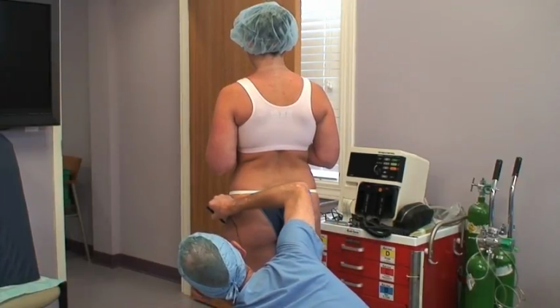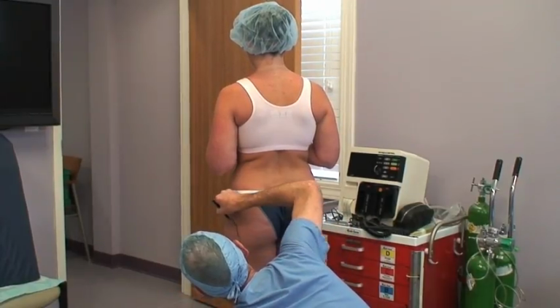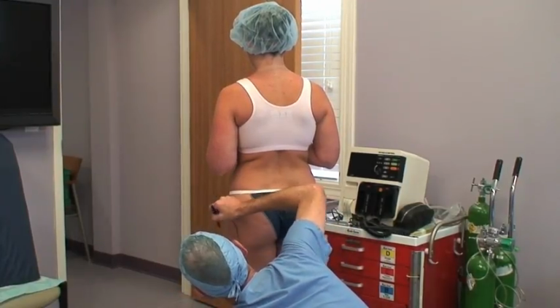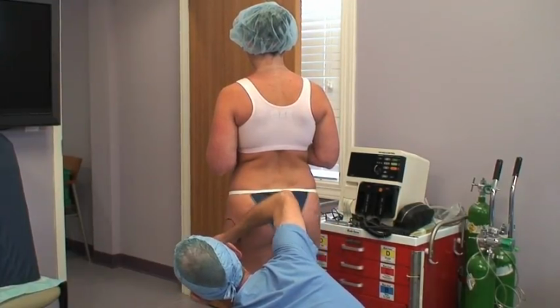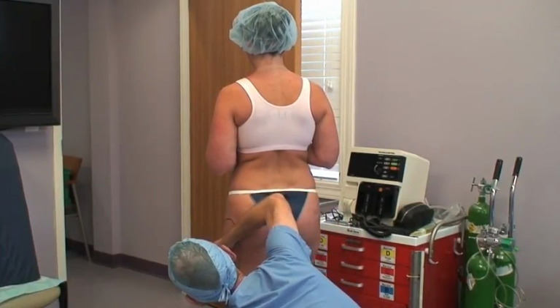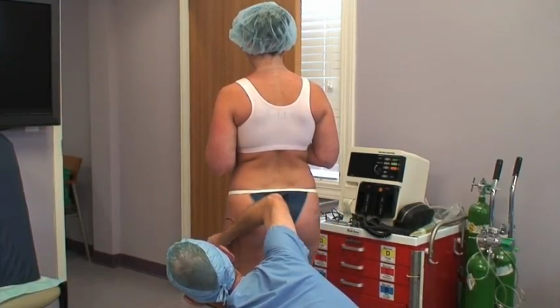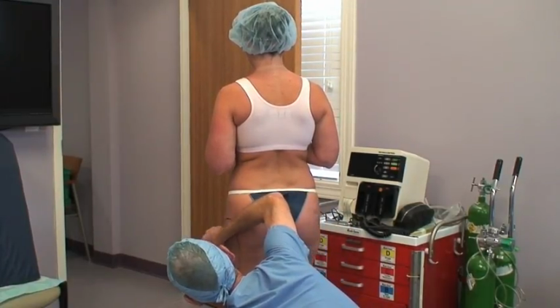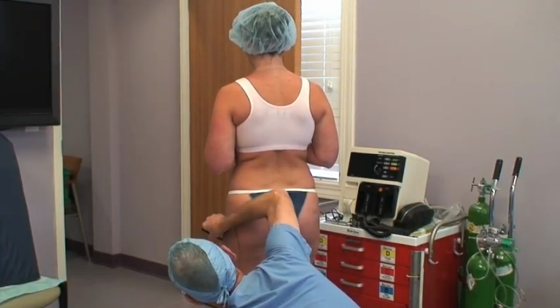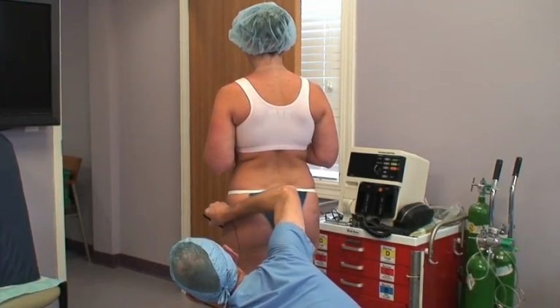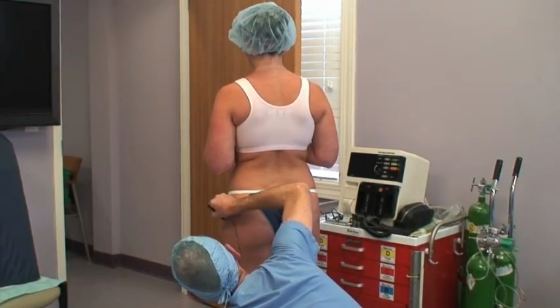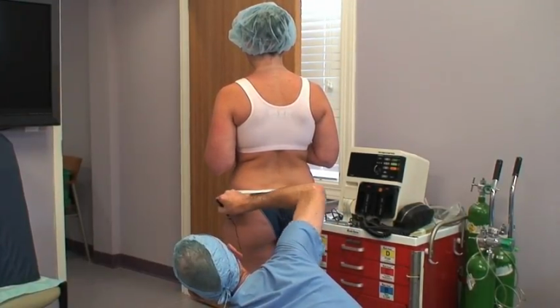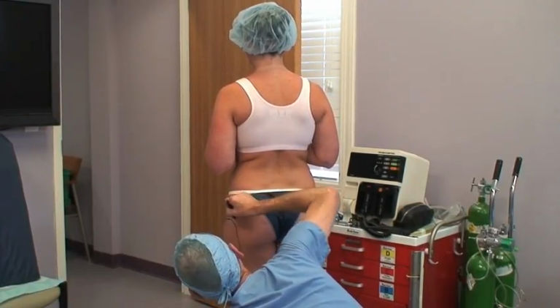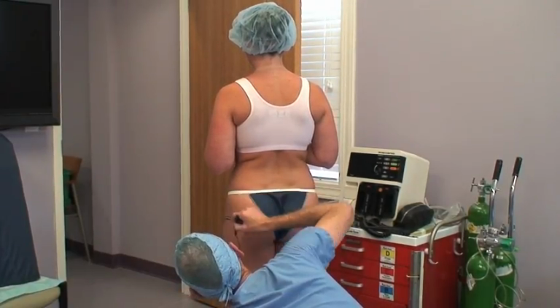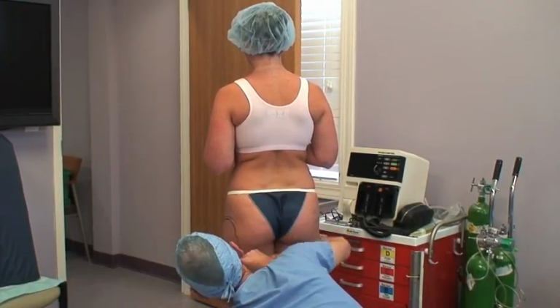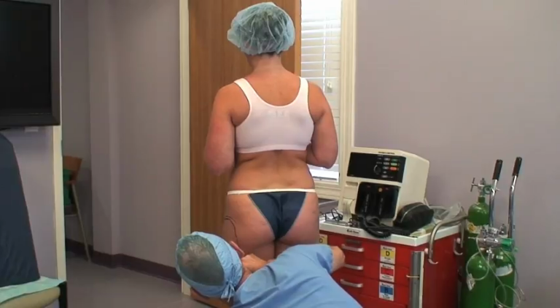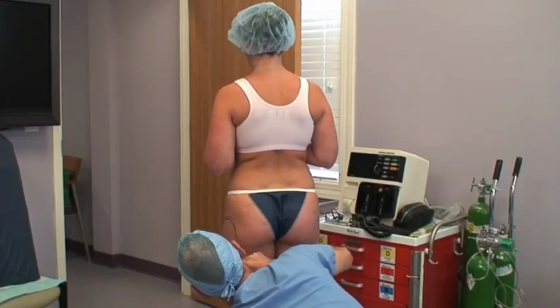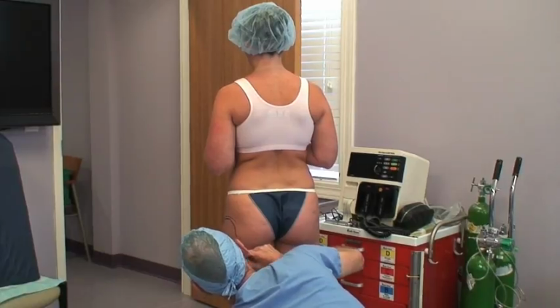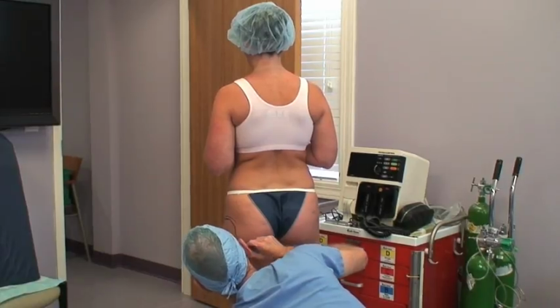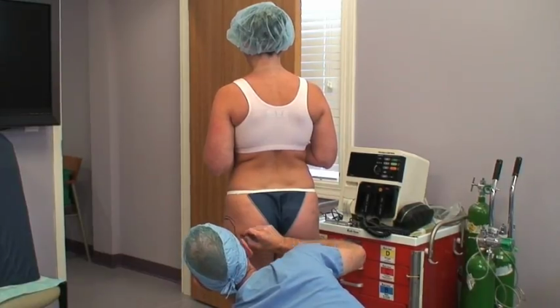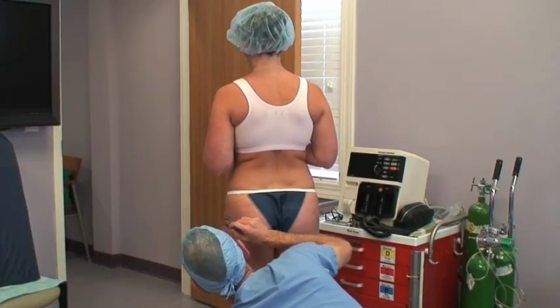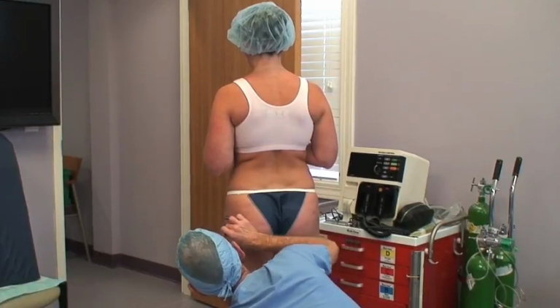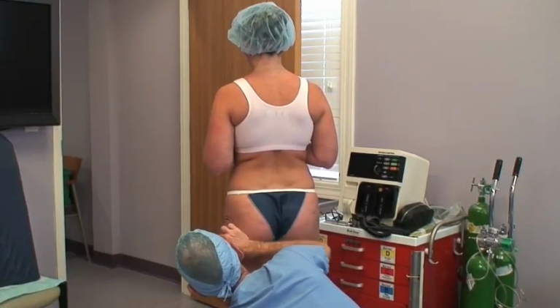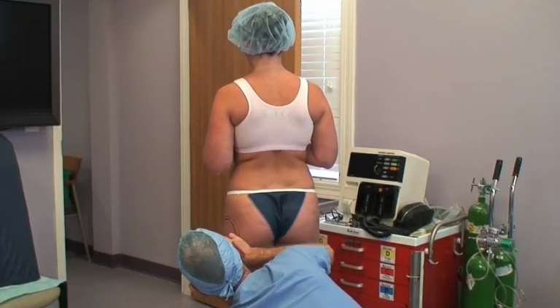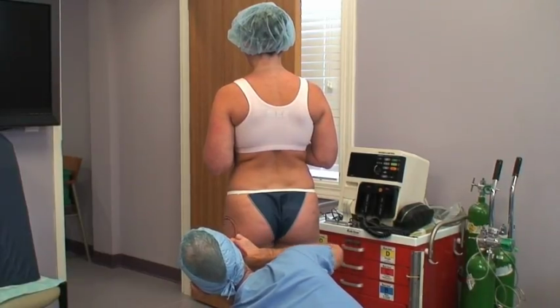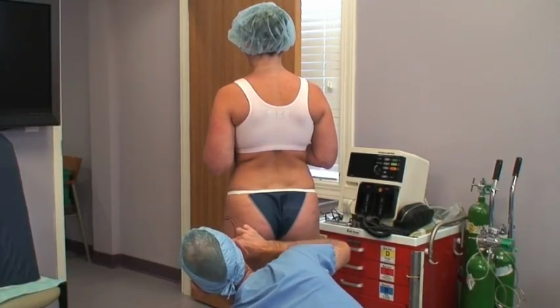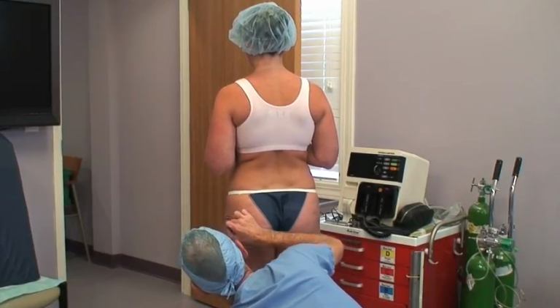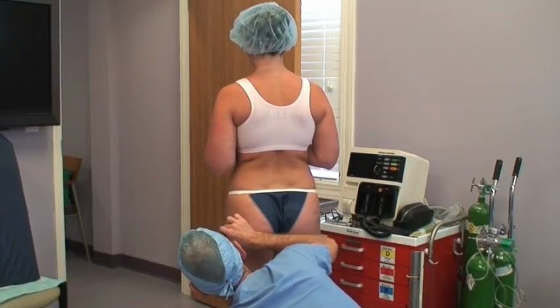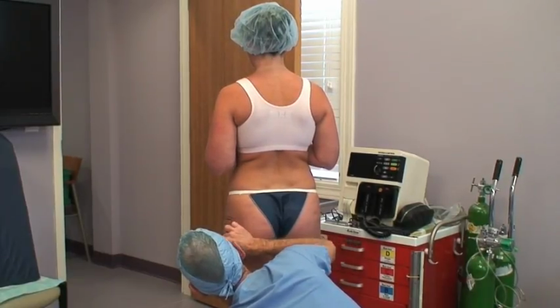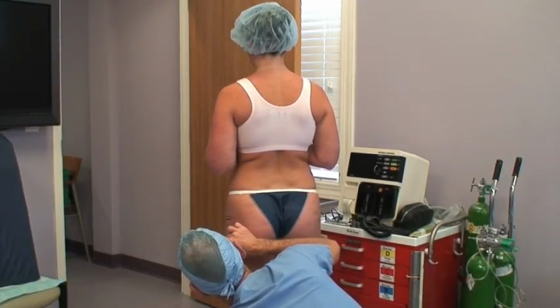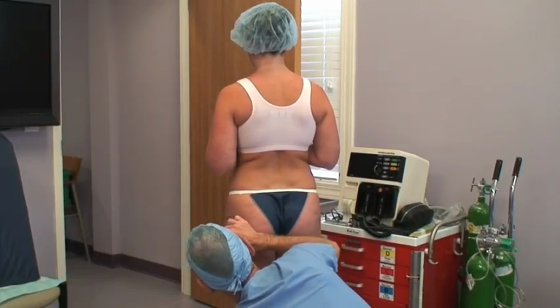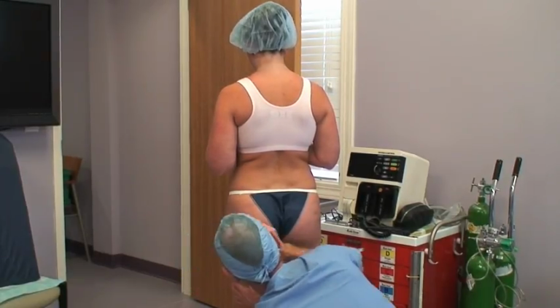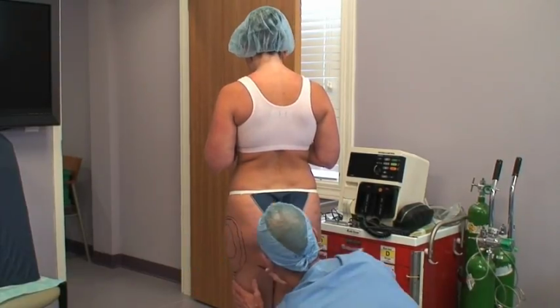We also mark it in a topographical fashion so that I know where the thickest areas of fat are, and then the thinner areas out to the edge — areas where we taper.